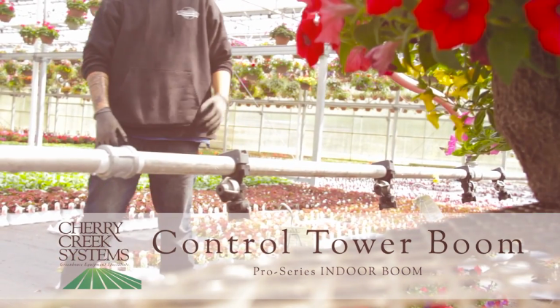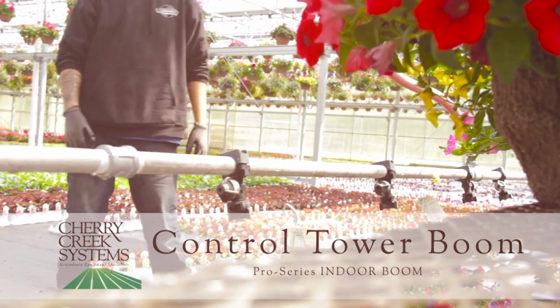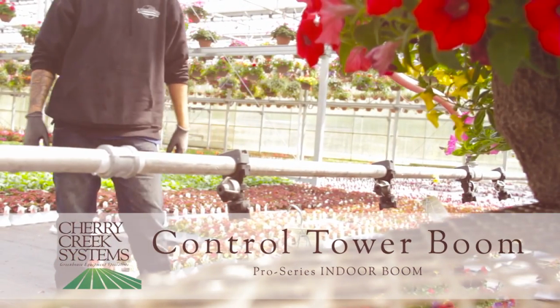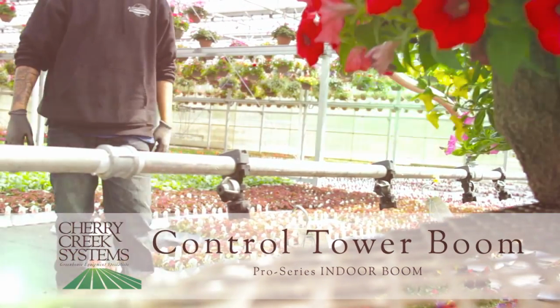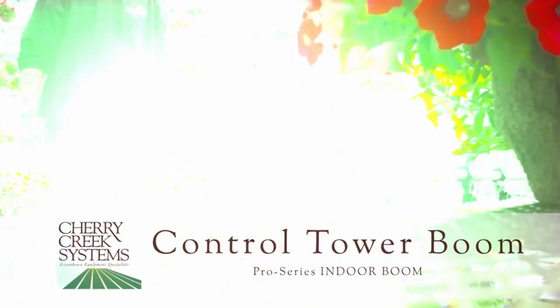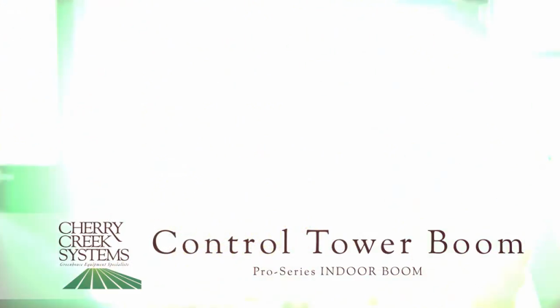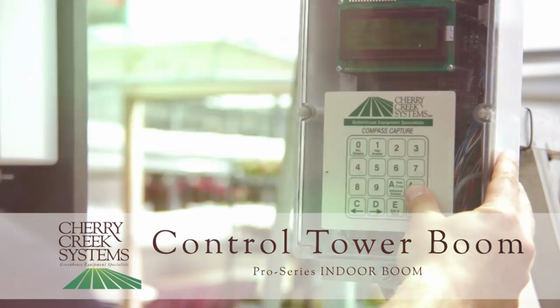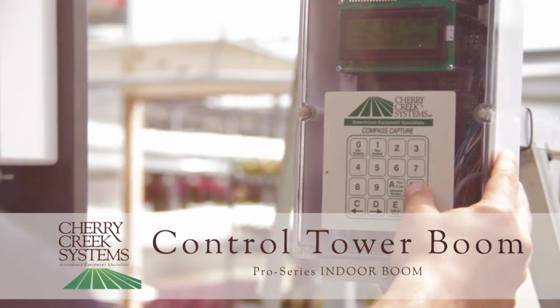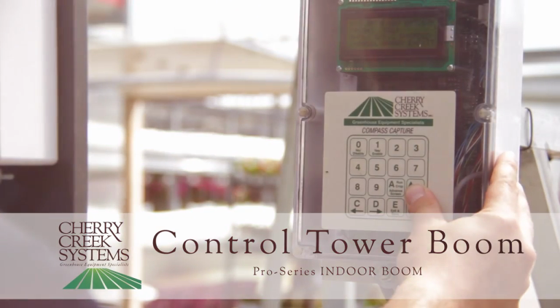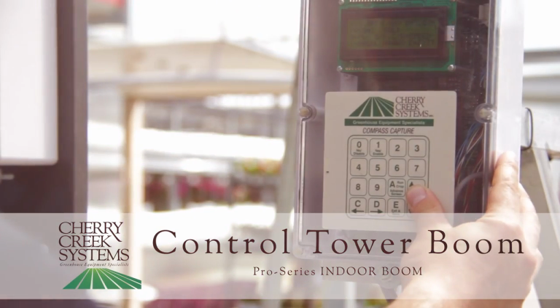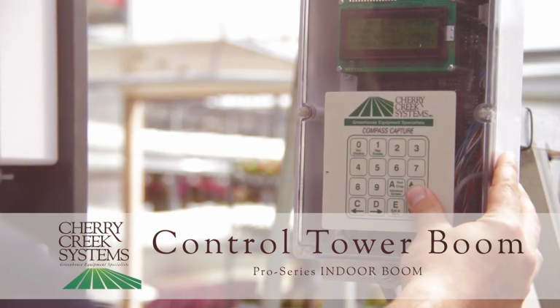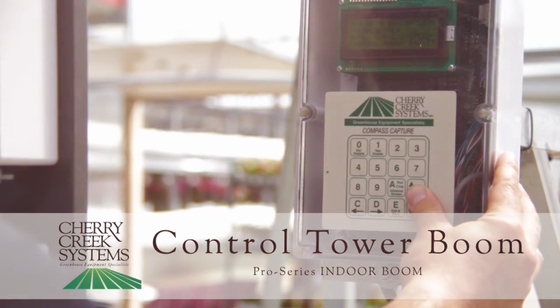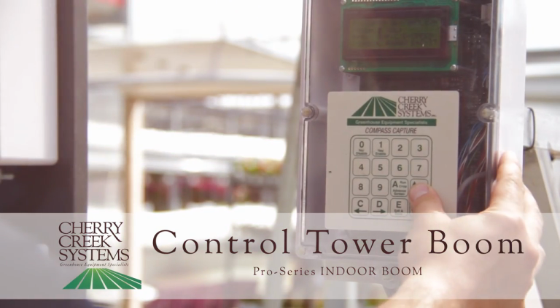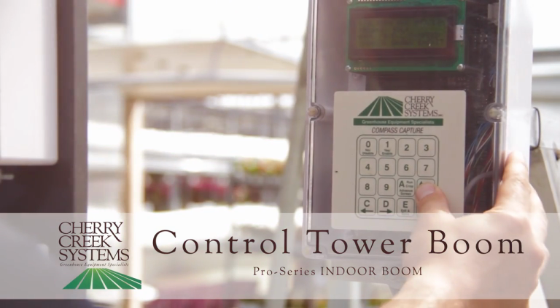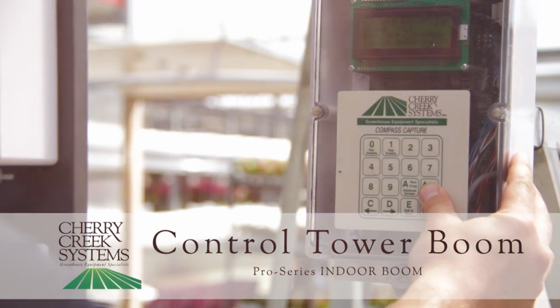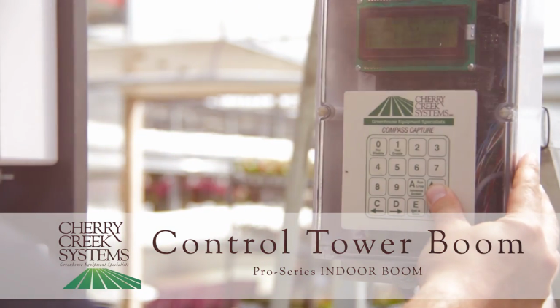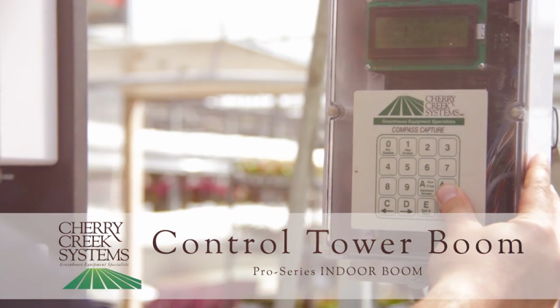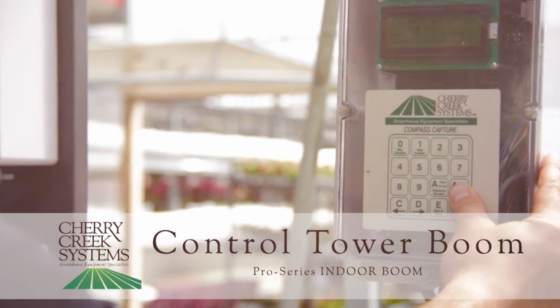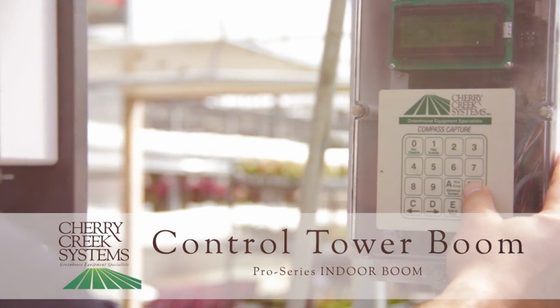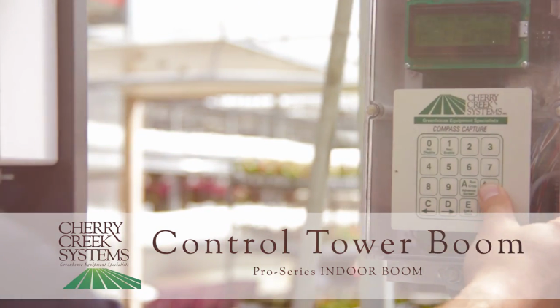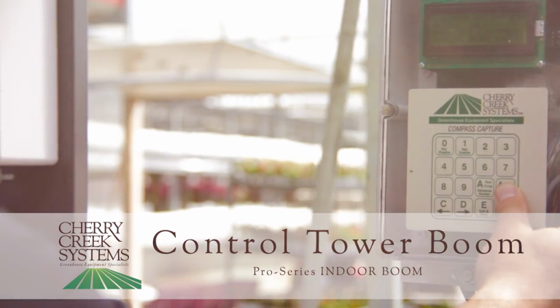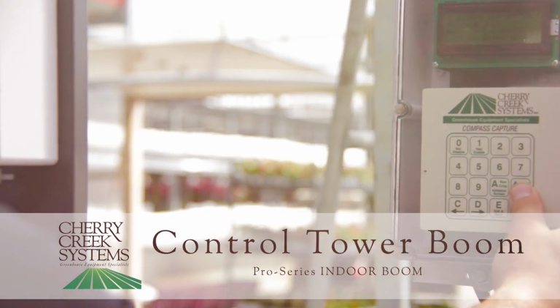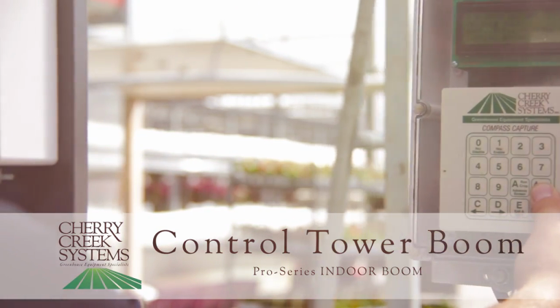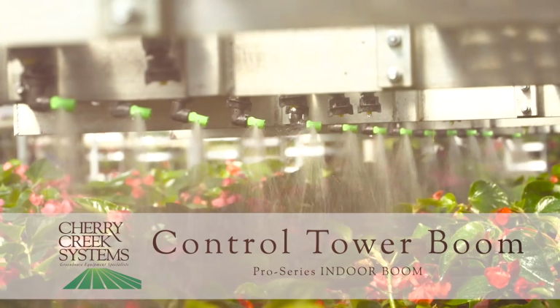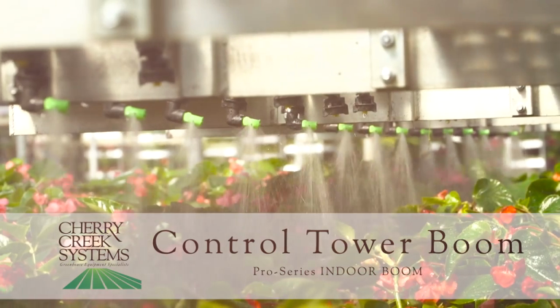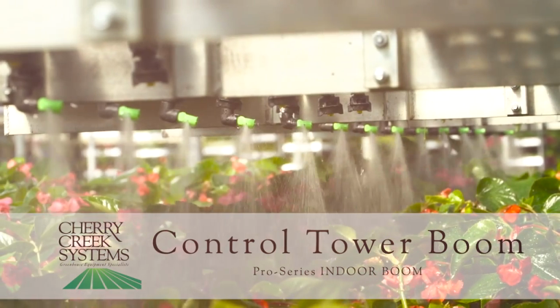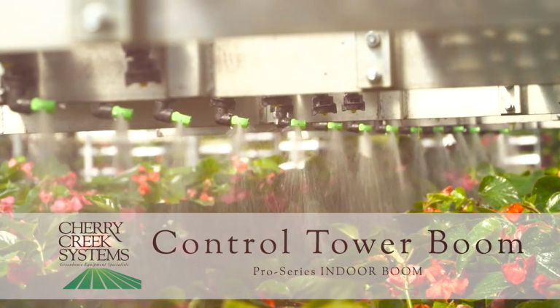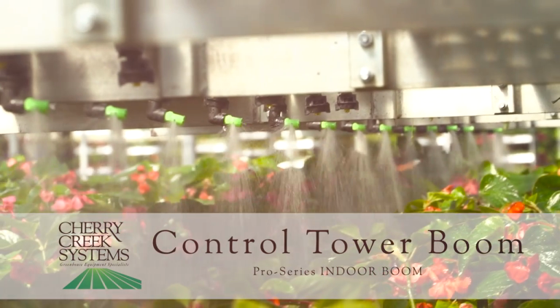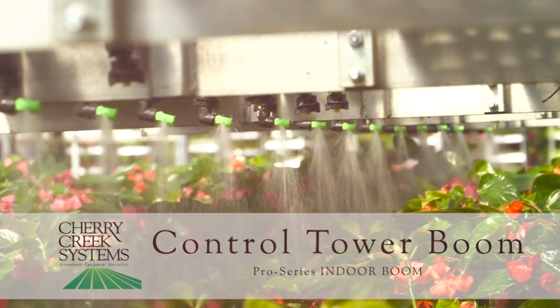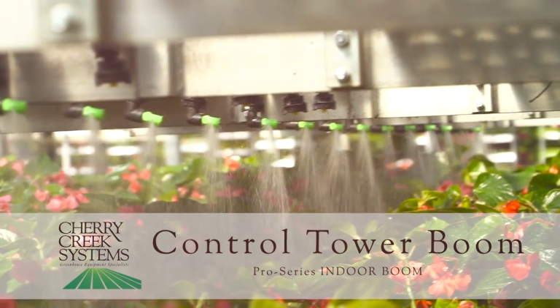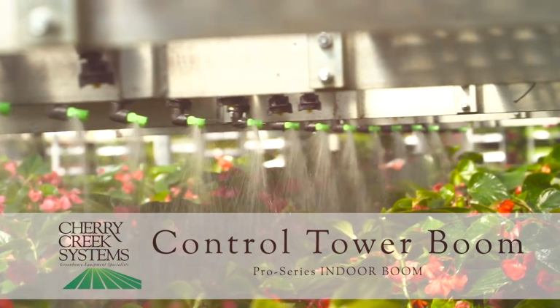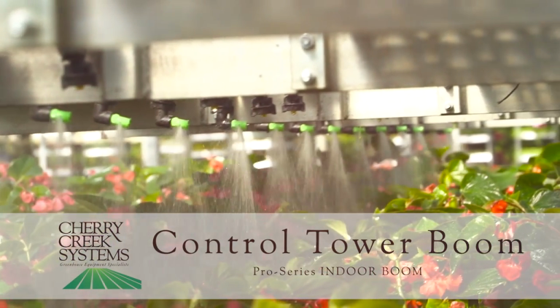Step. Stop. Water. The control tower boom from Cherry Creek Systems.